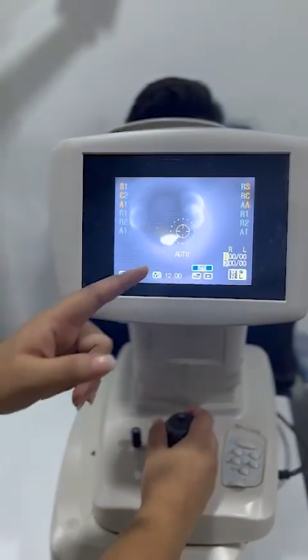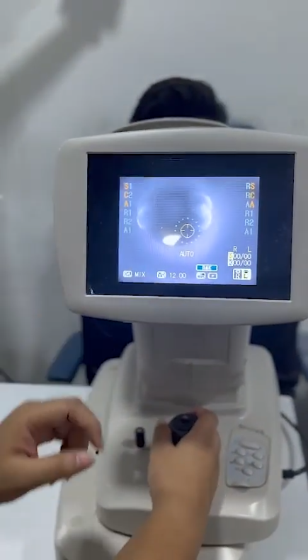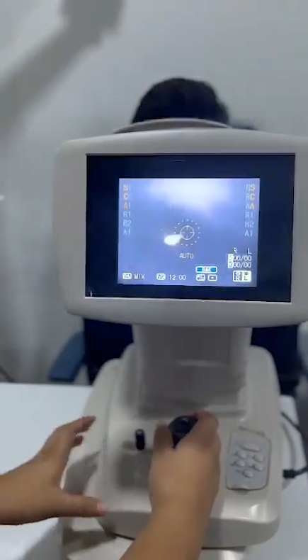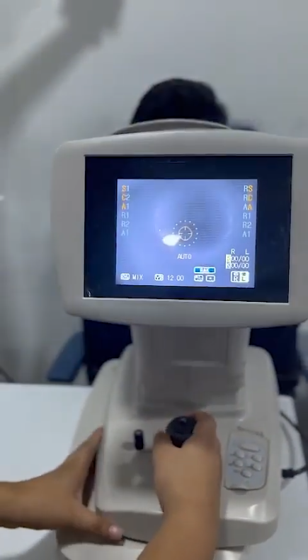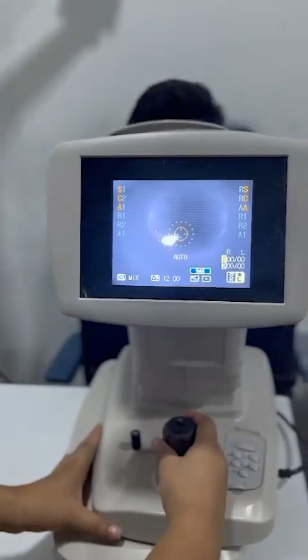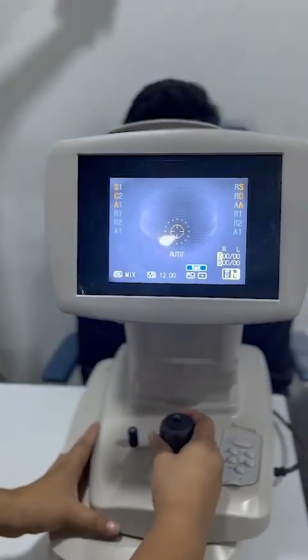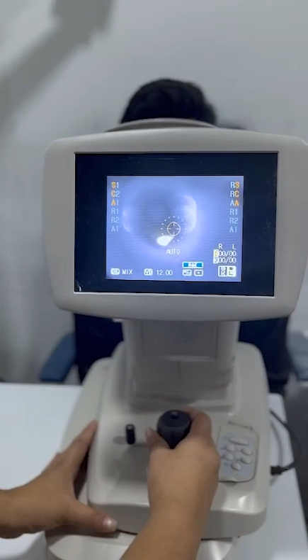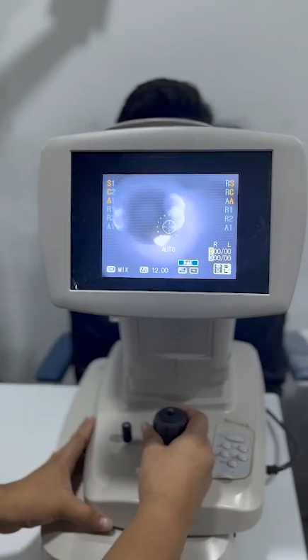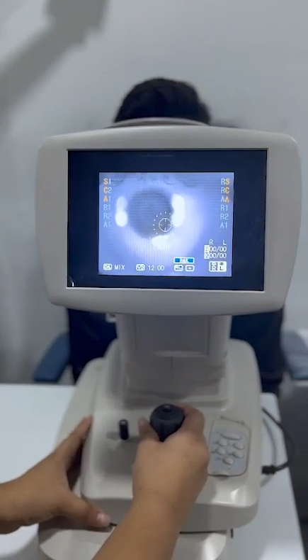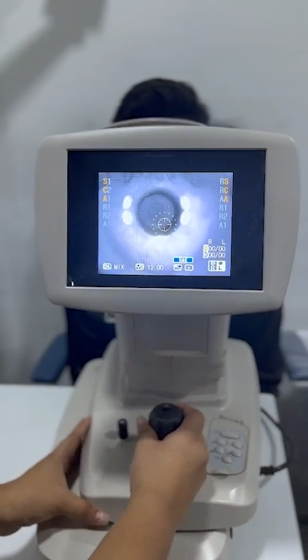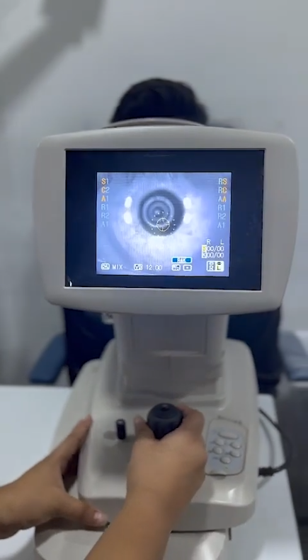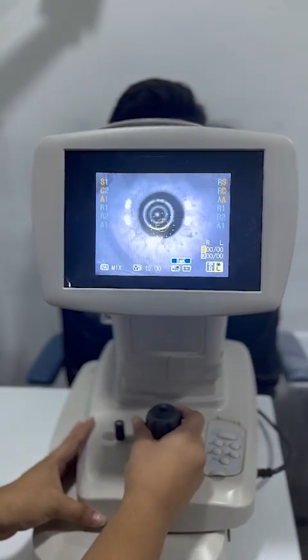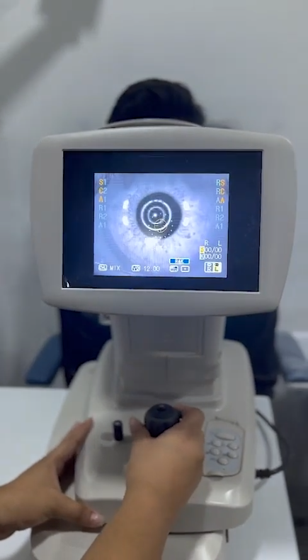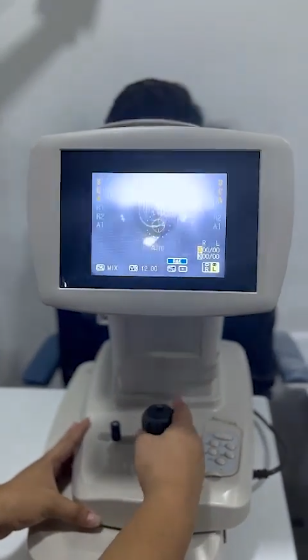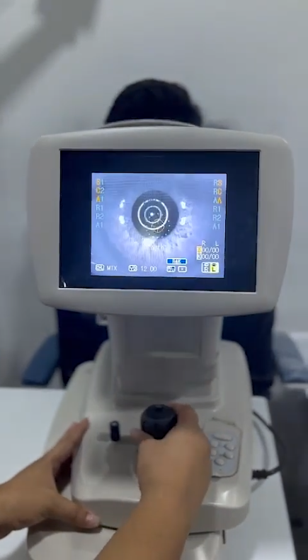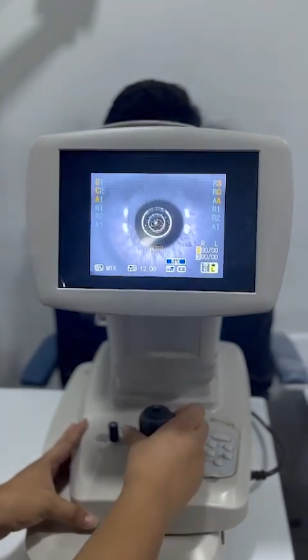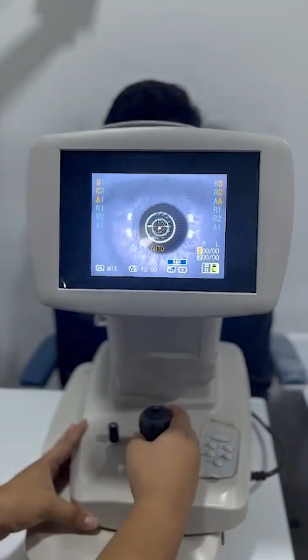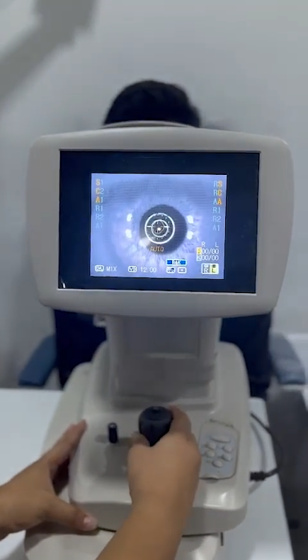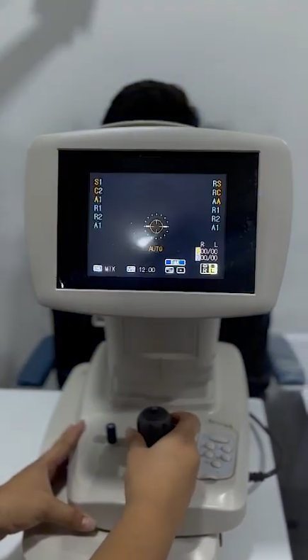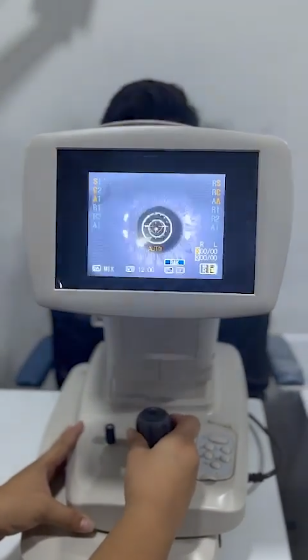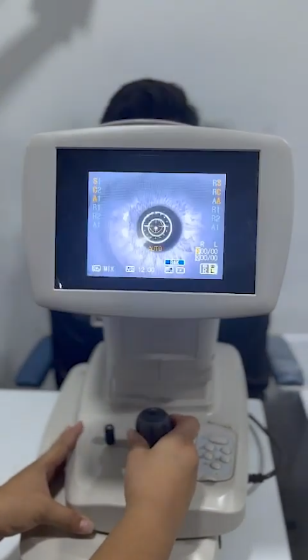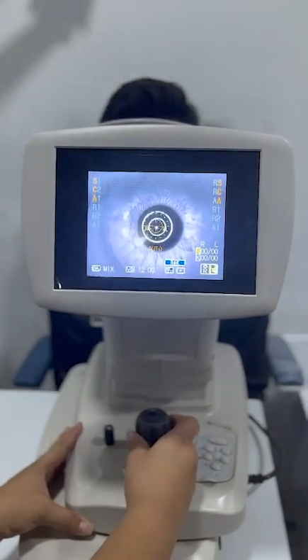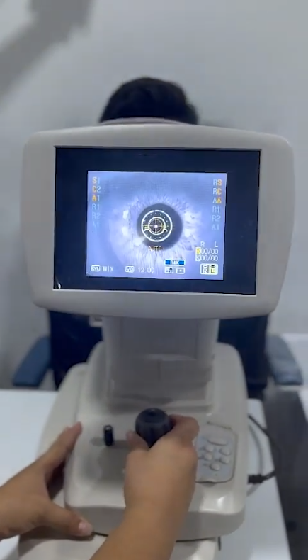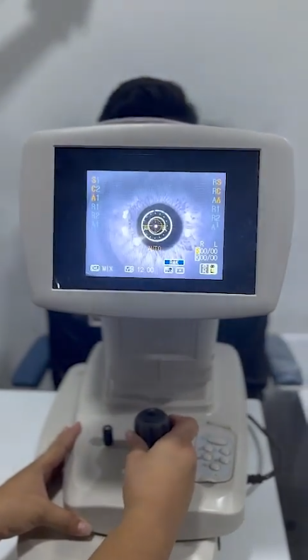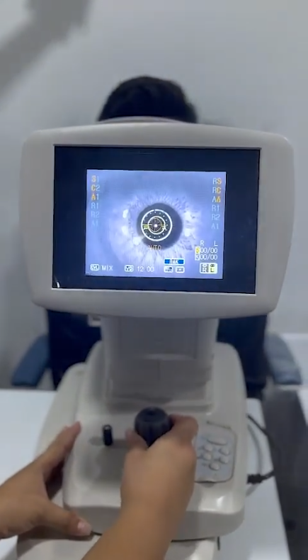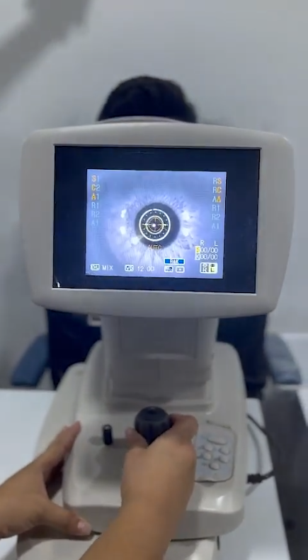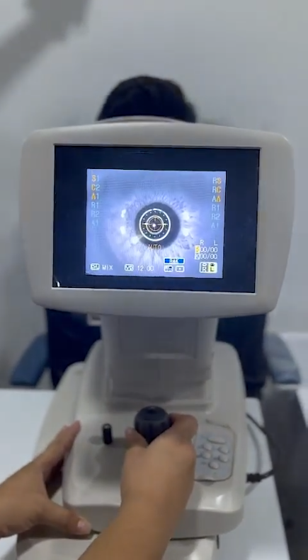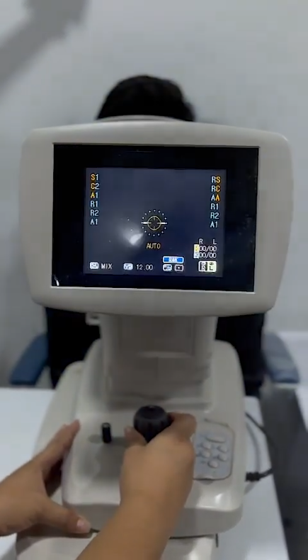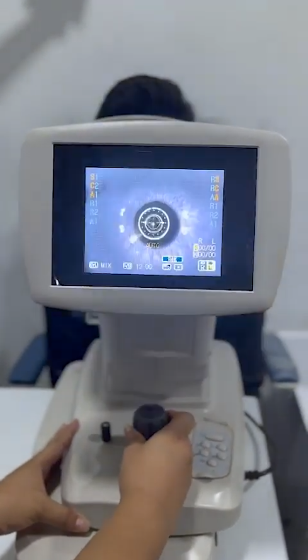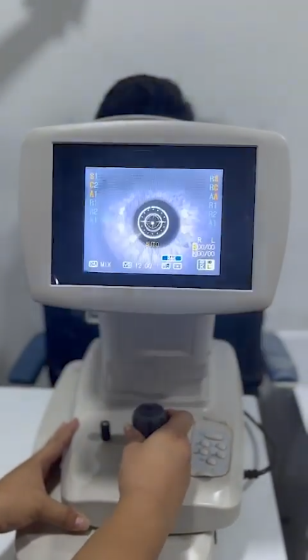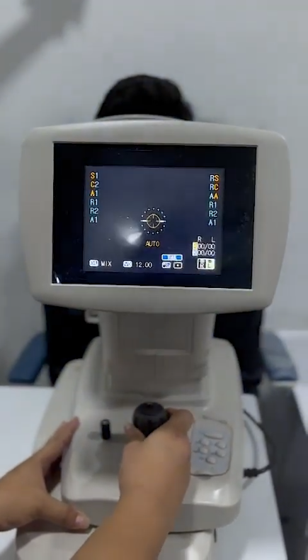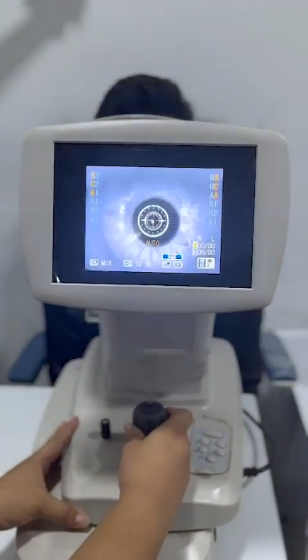Since it is auto focus, I will show you — it takes three readings at once automatically.